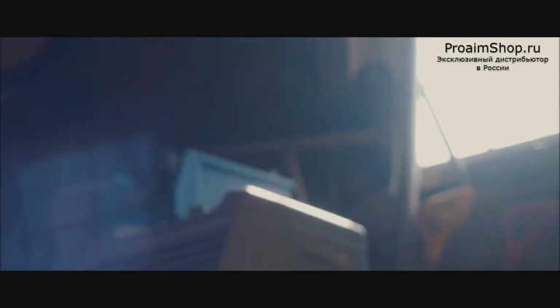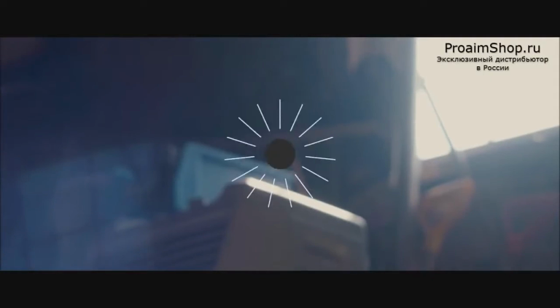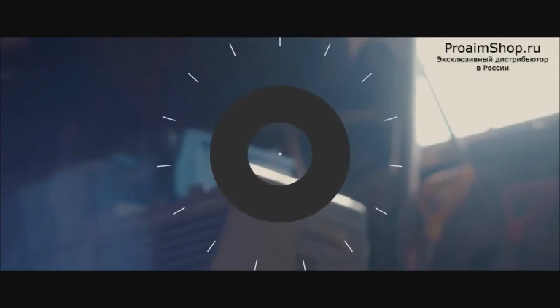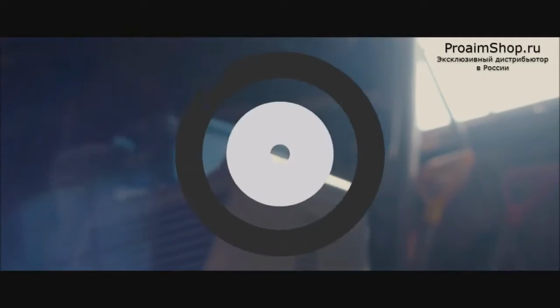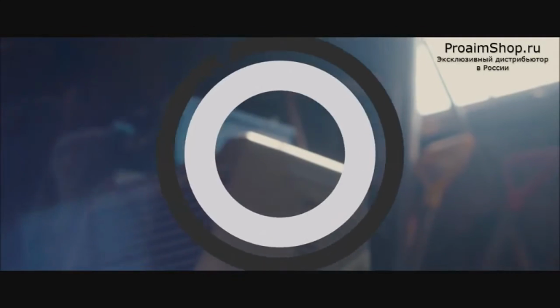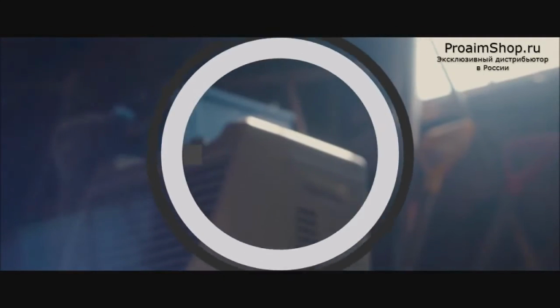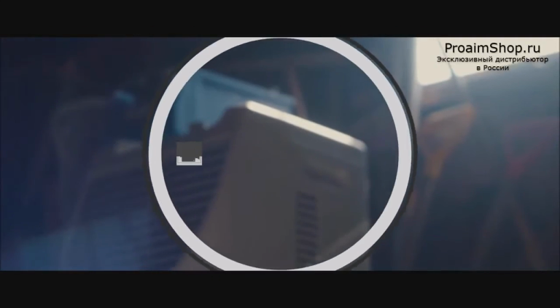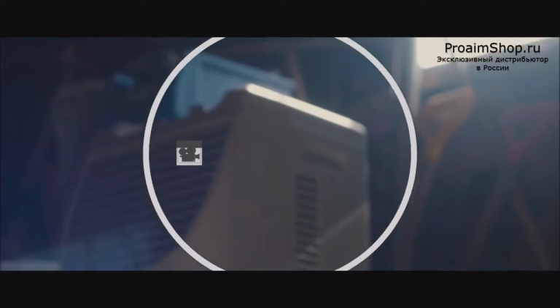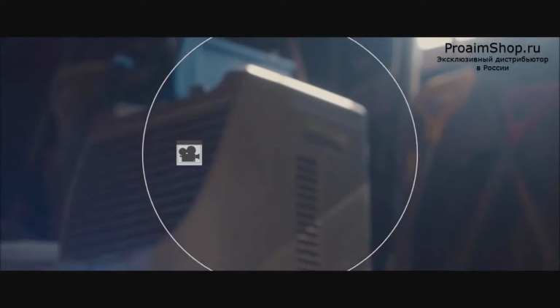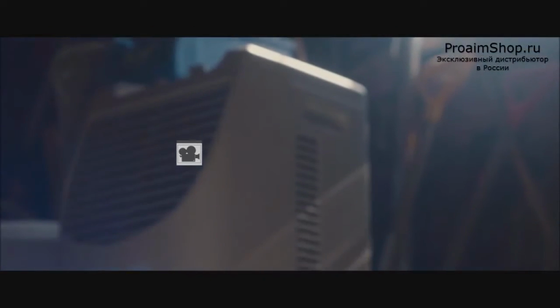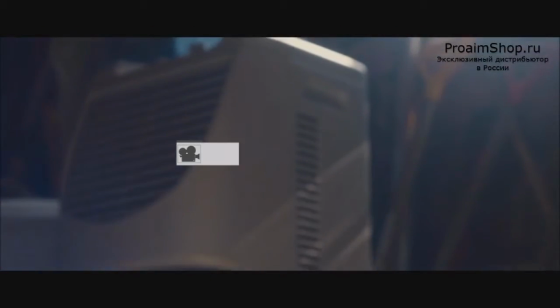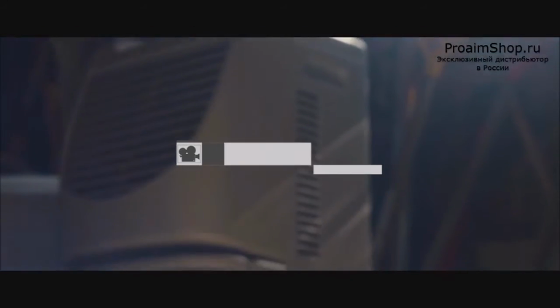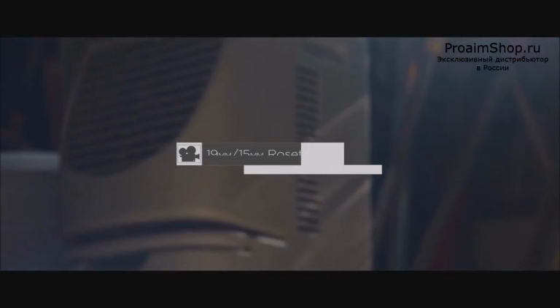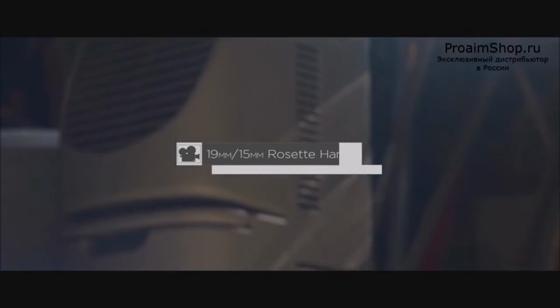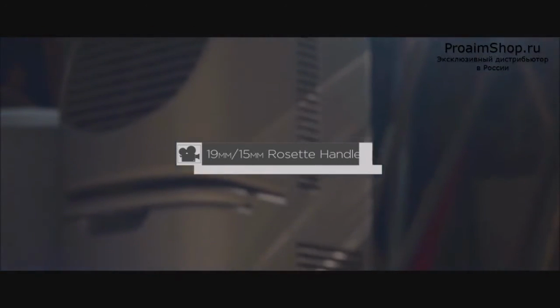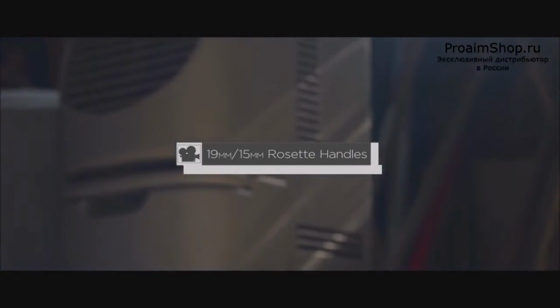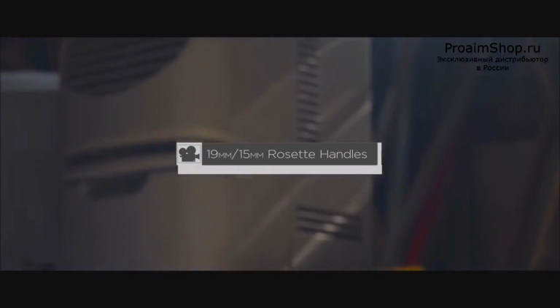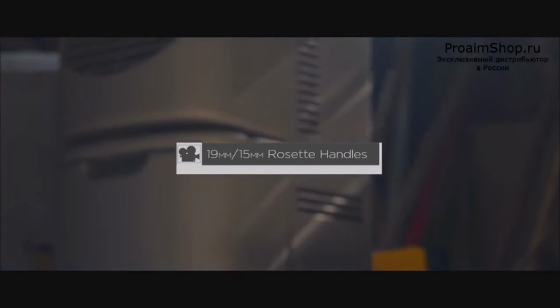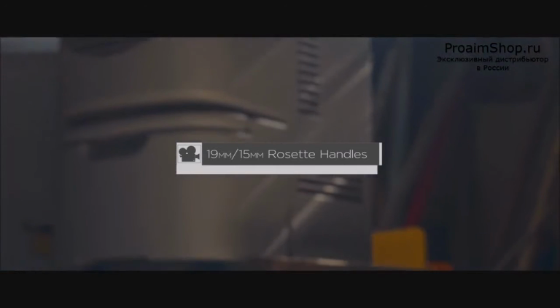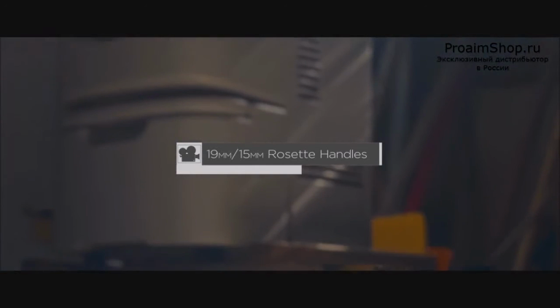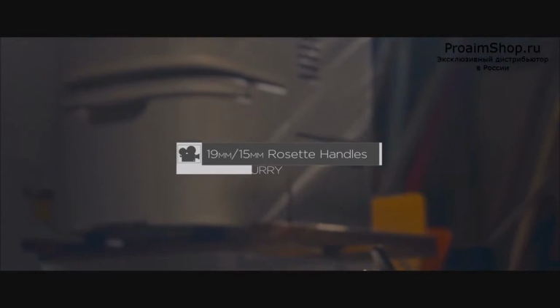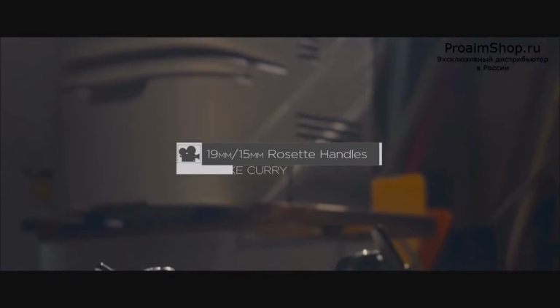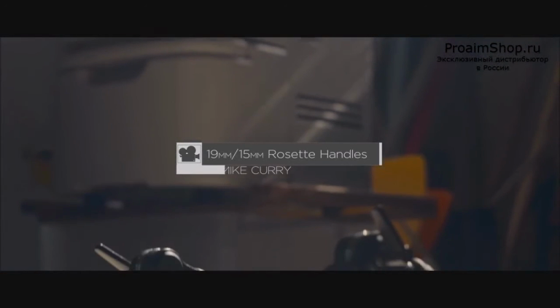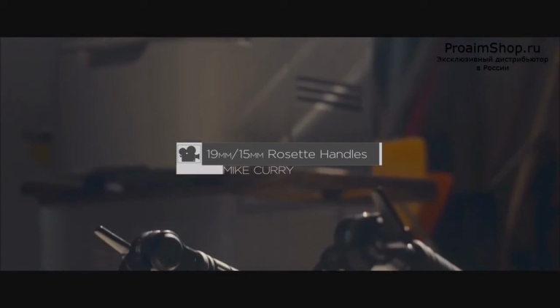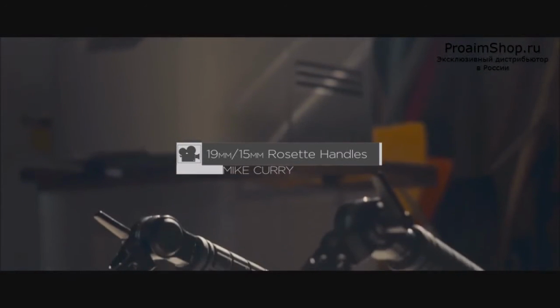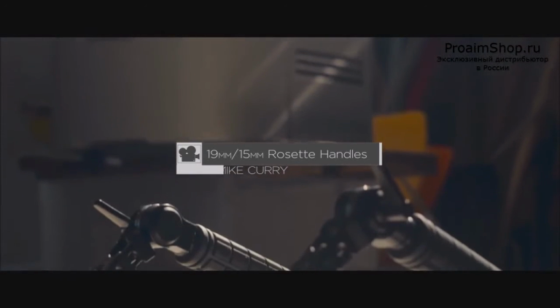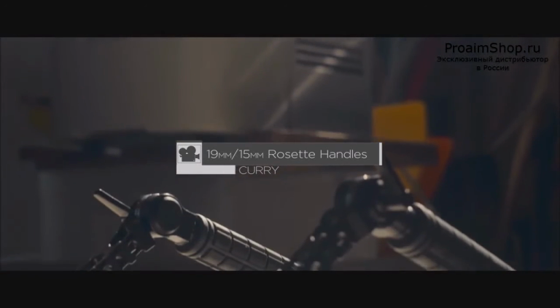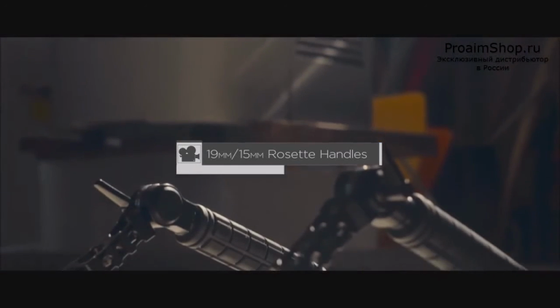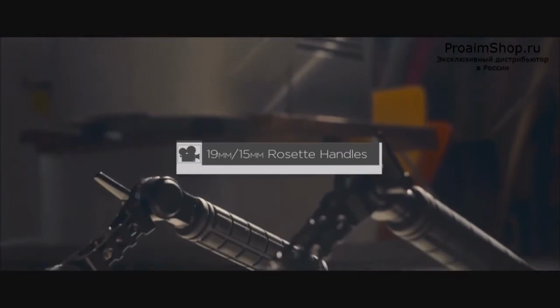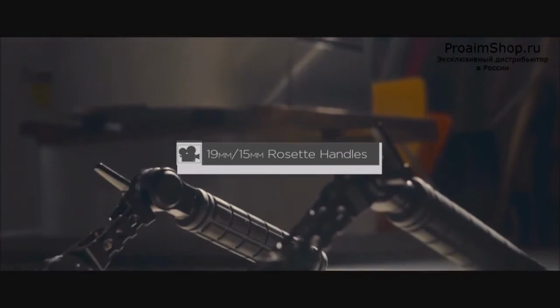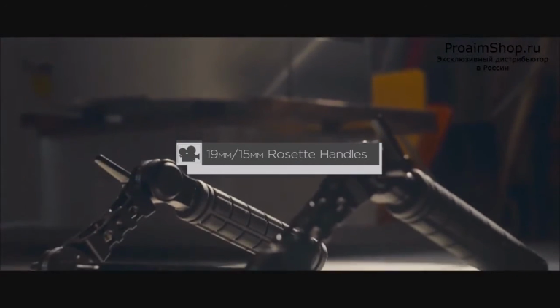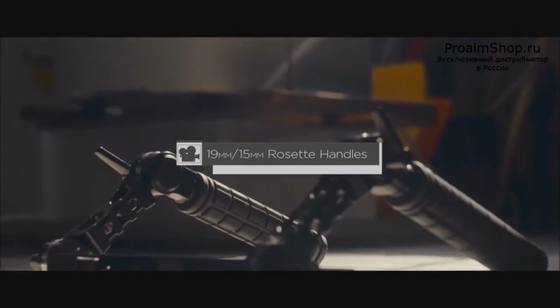Overall, these handles are great quality for their price — you are not going to find something better at this price point.